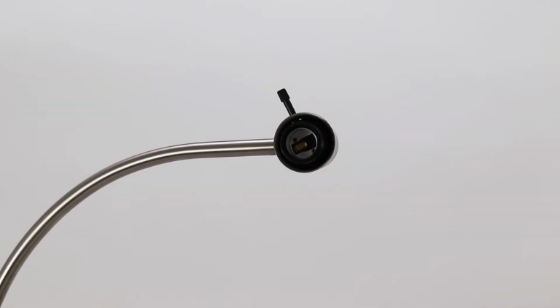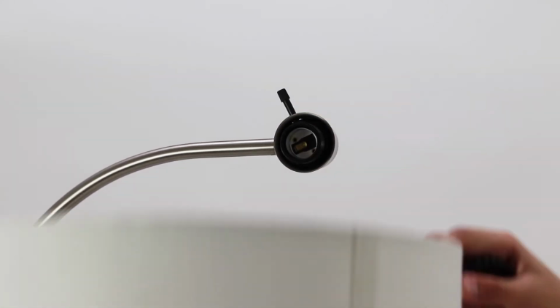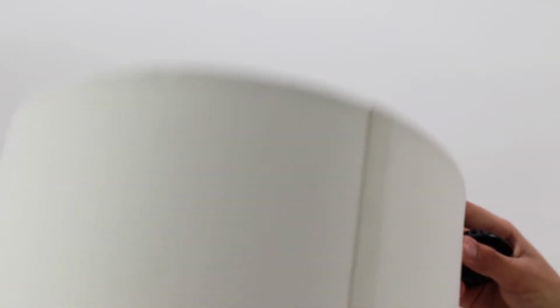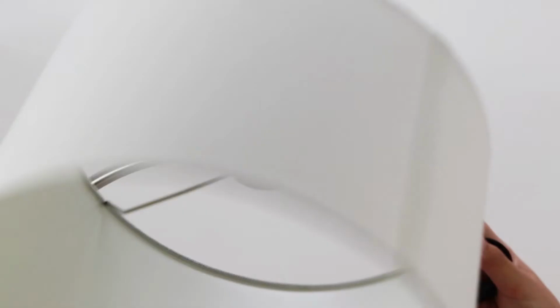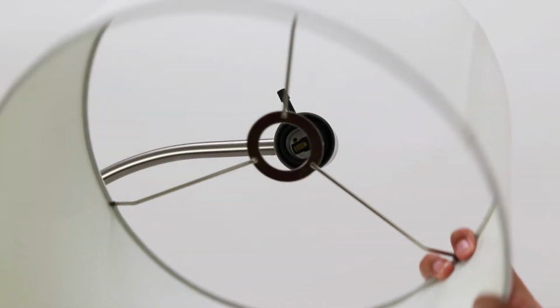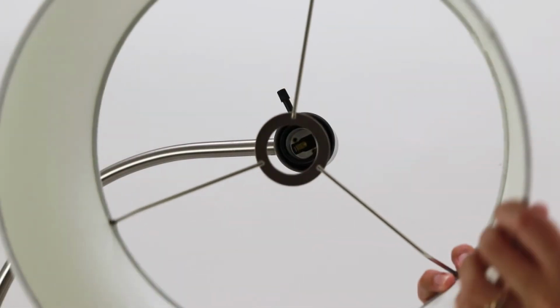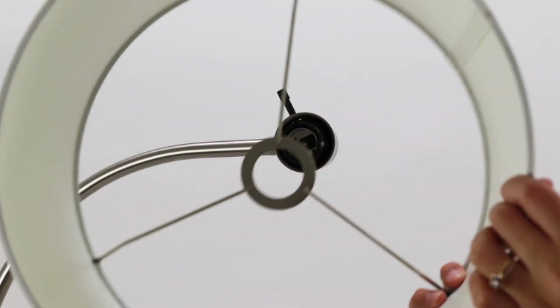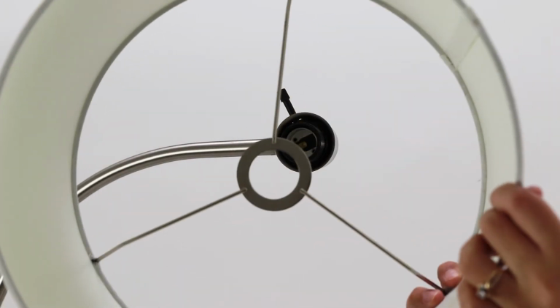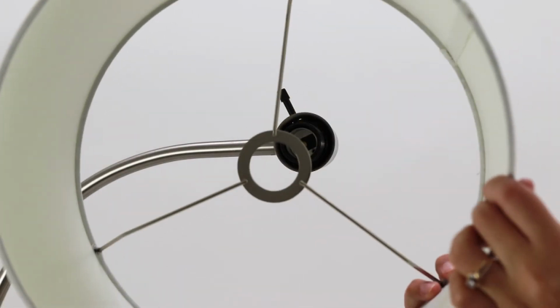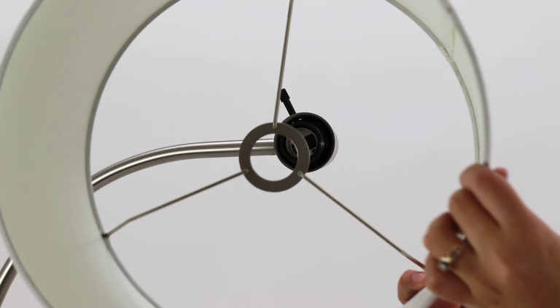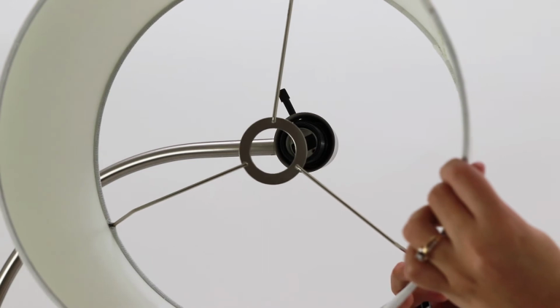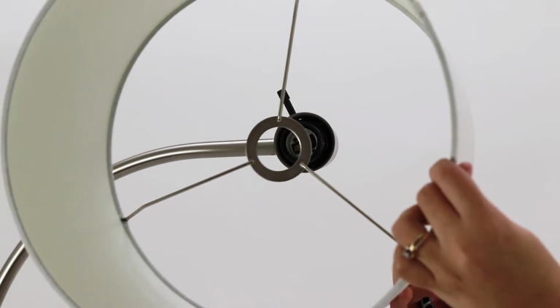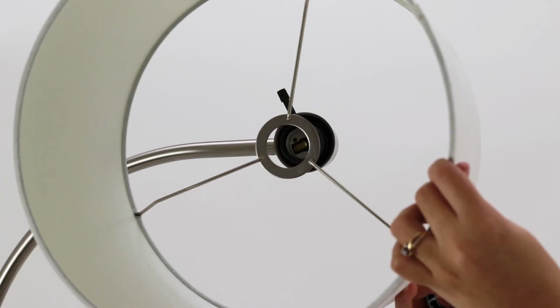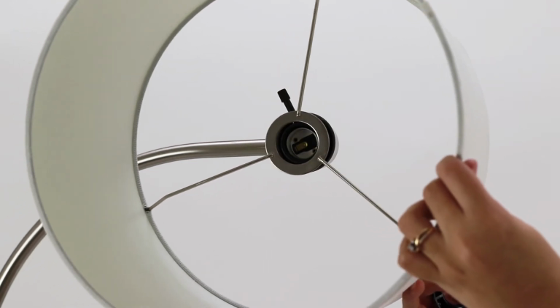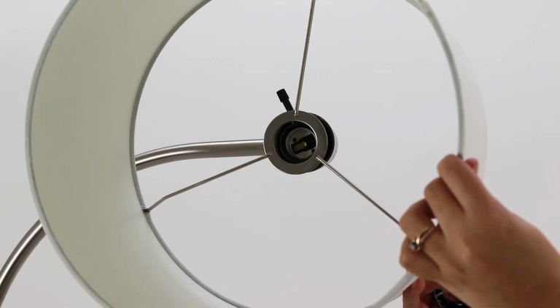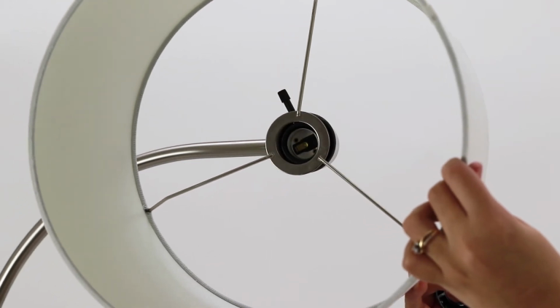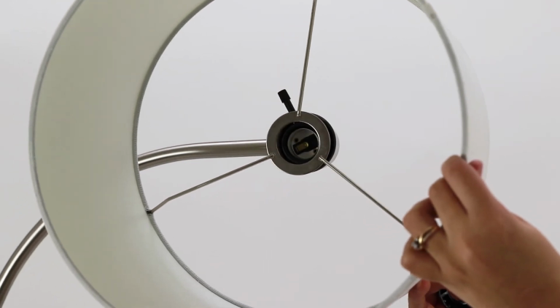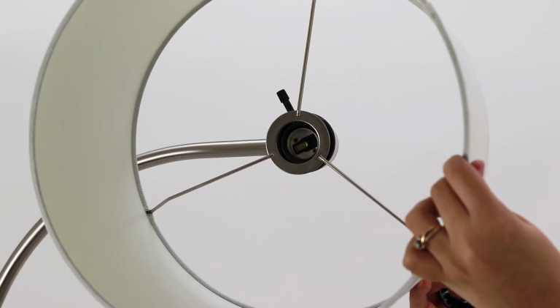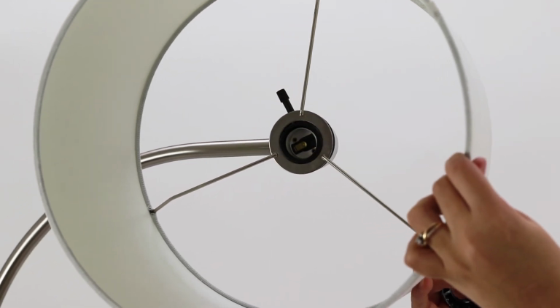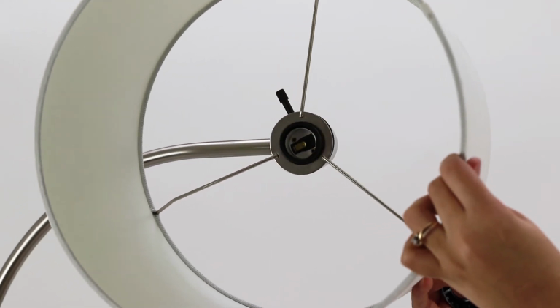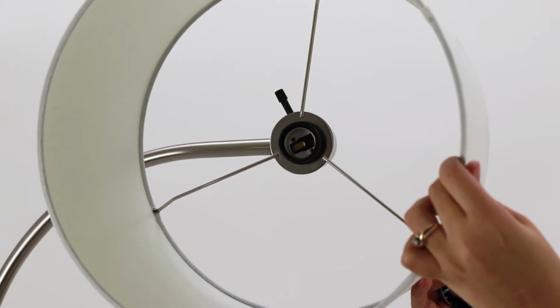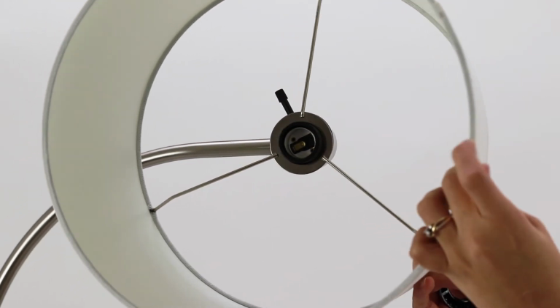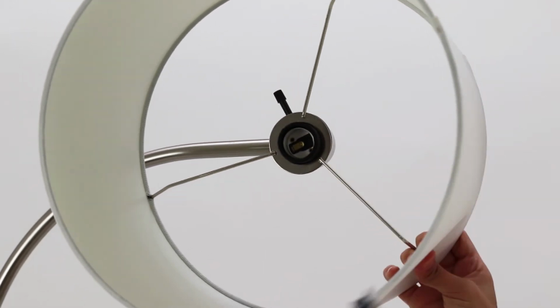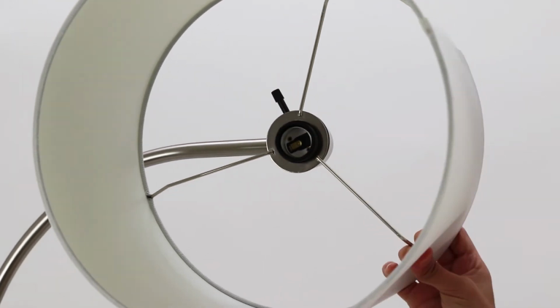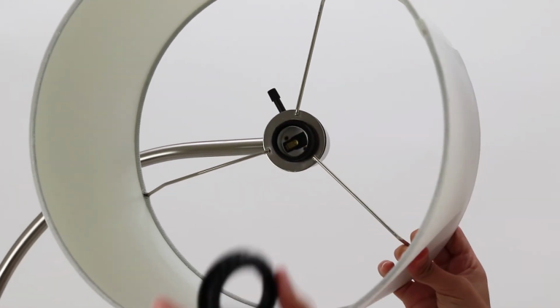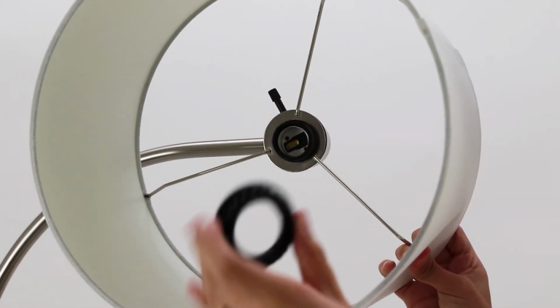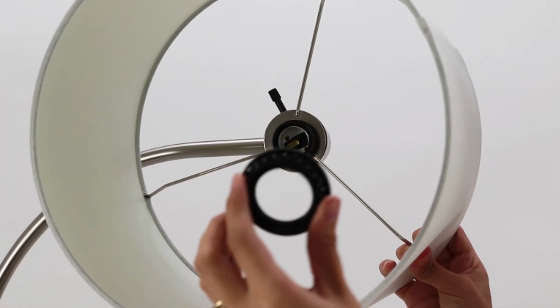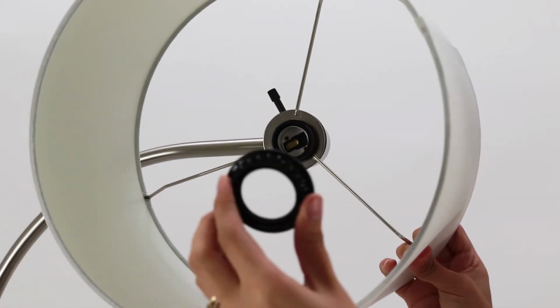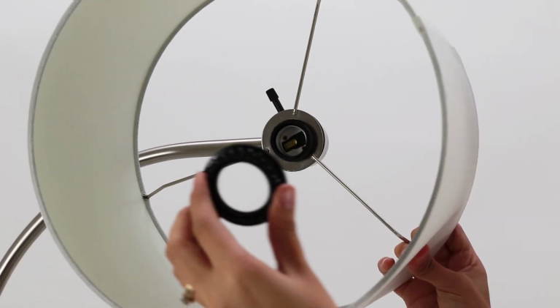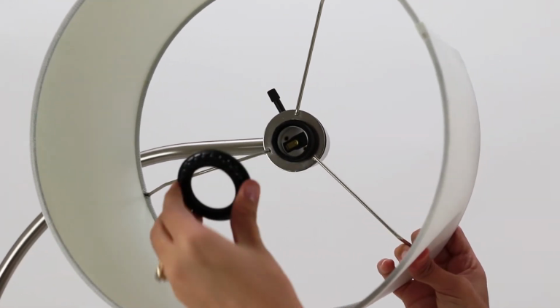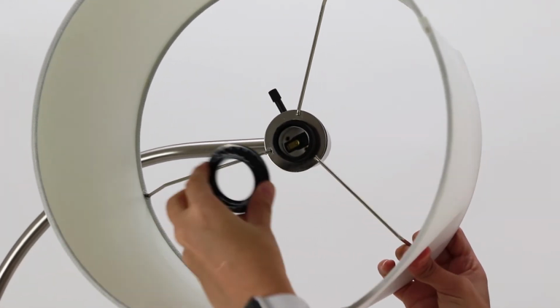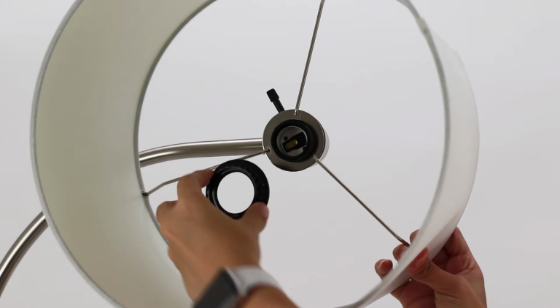Next, place your shade over the socket at the top of the lamp body and secure it tightly by screwing the socket ring back onto the socket.